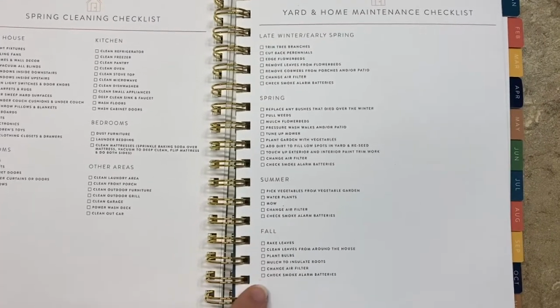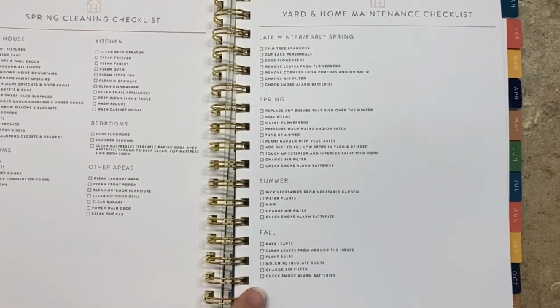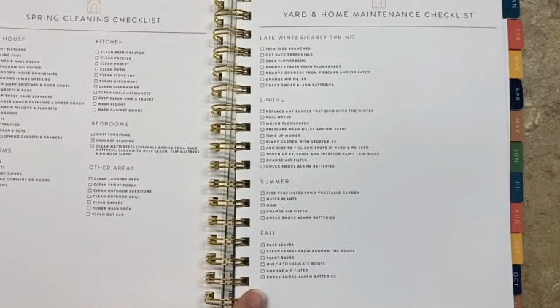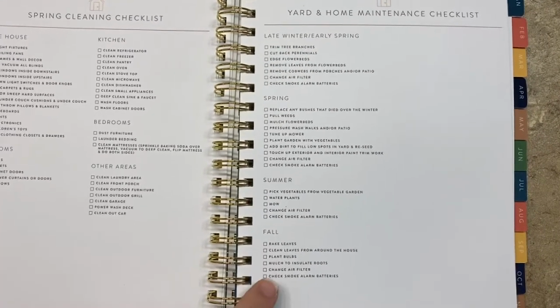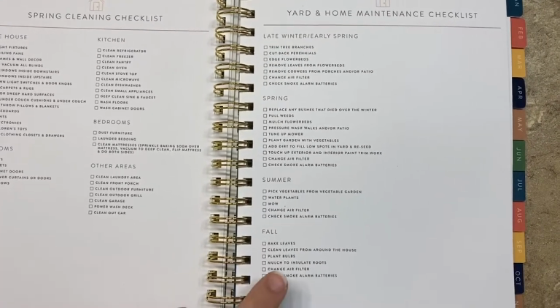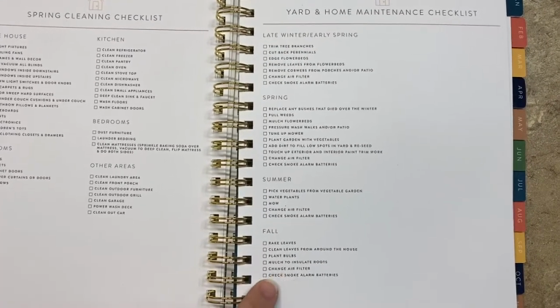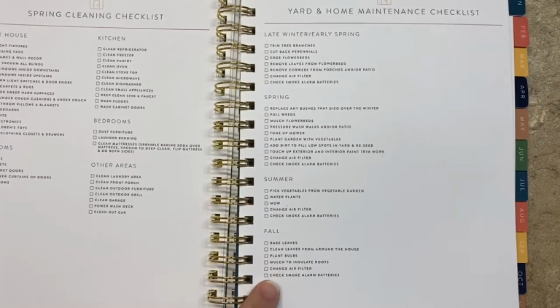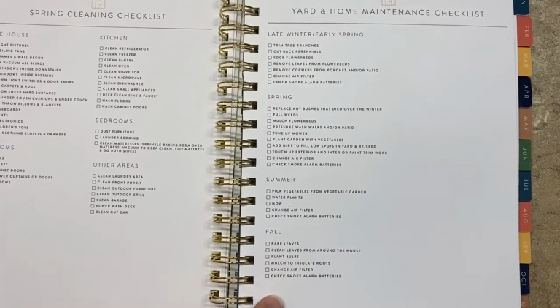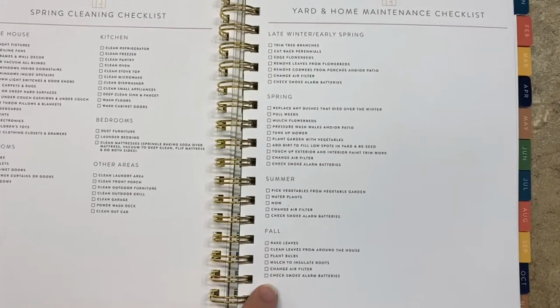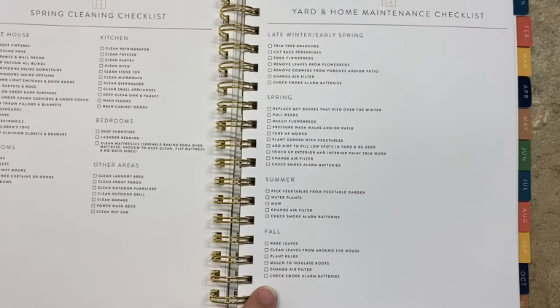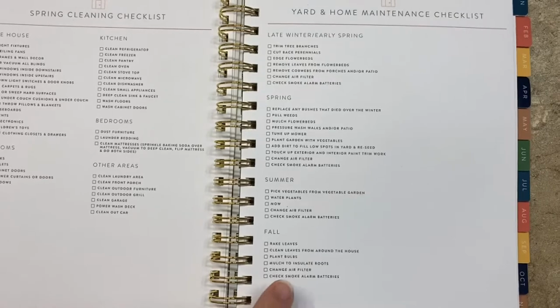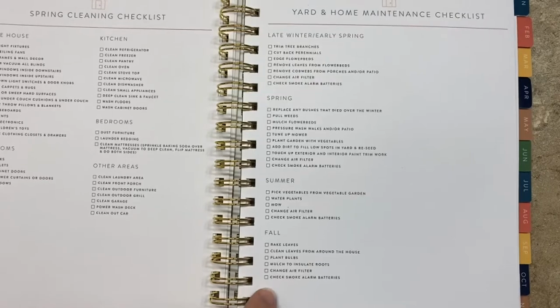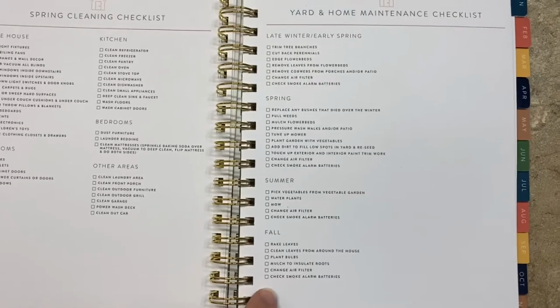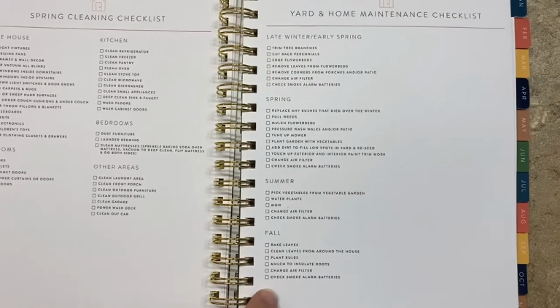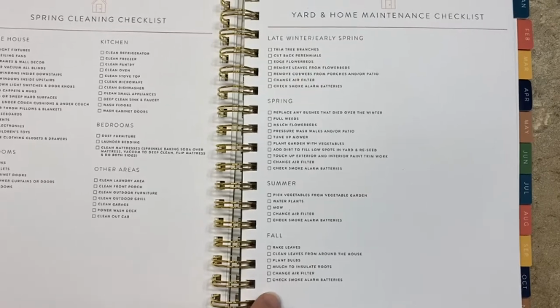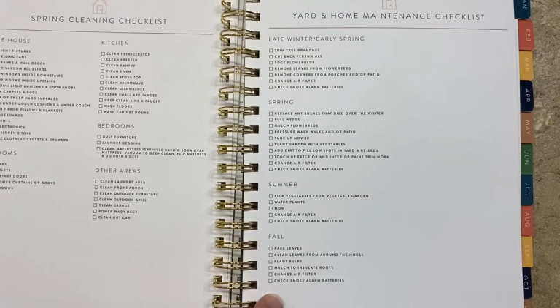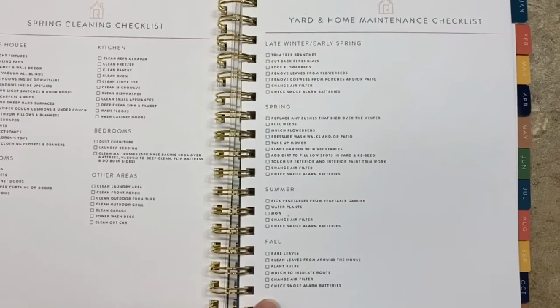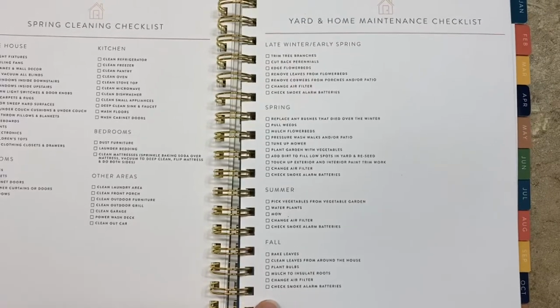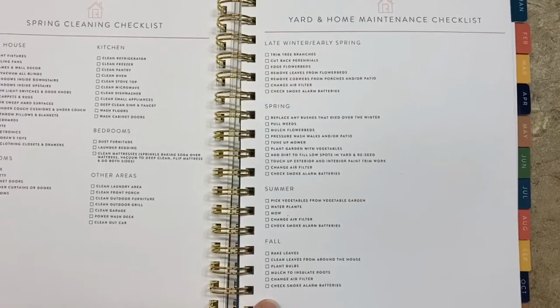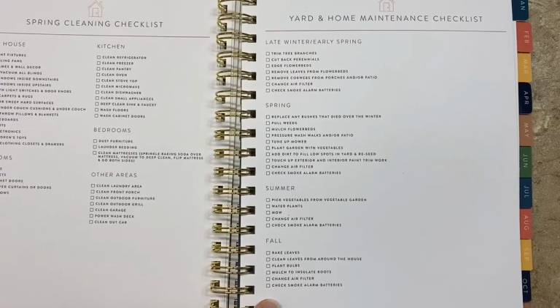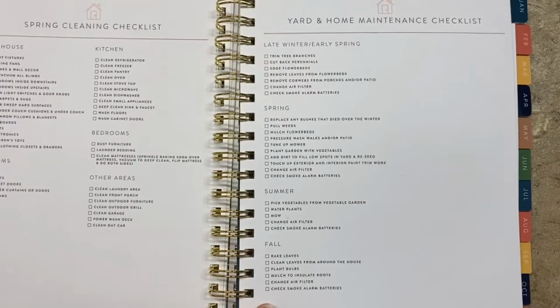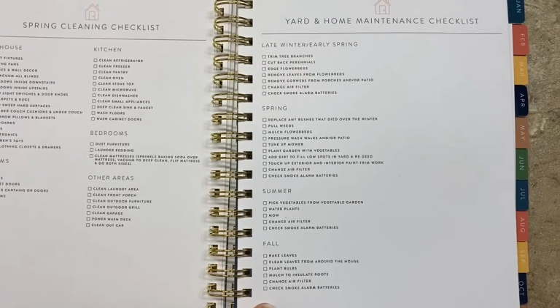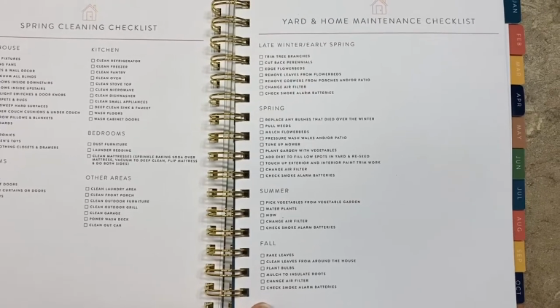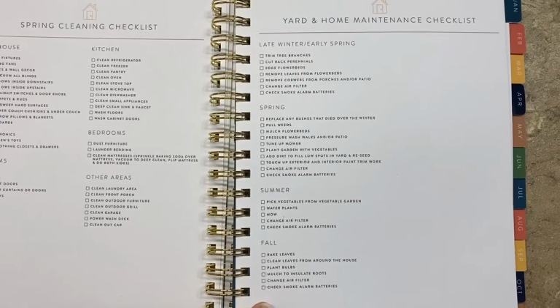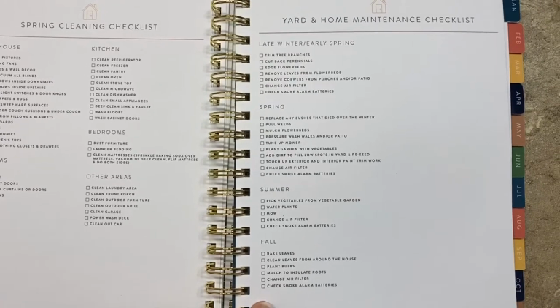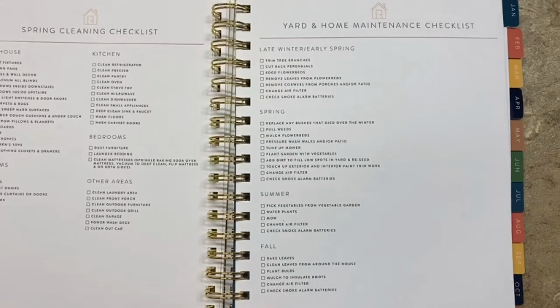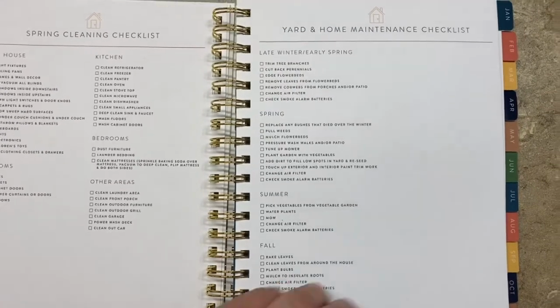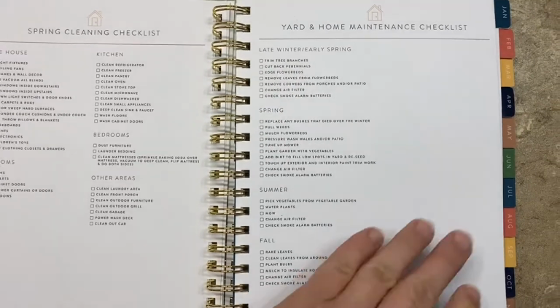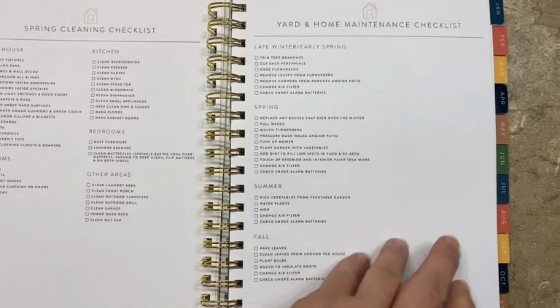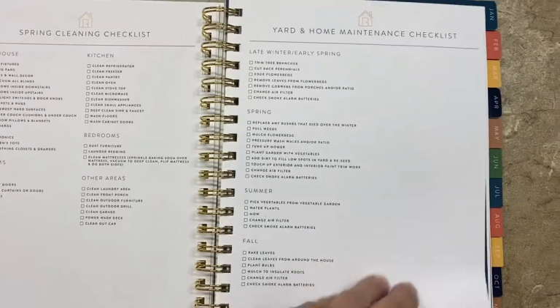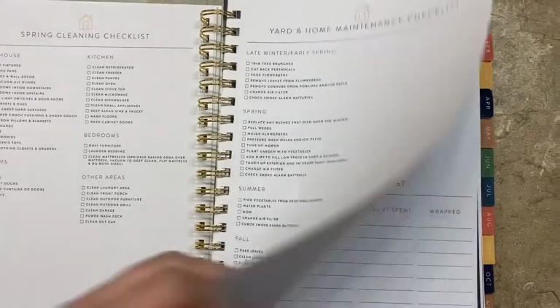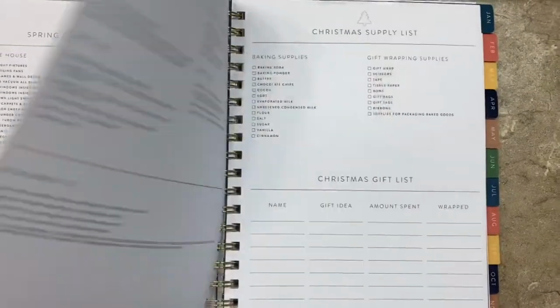Work from home, stay at home — however you're blessed and manage your budget, take care of your house and take care of yourself.